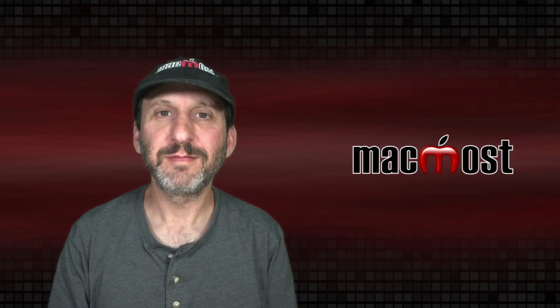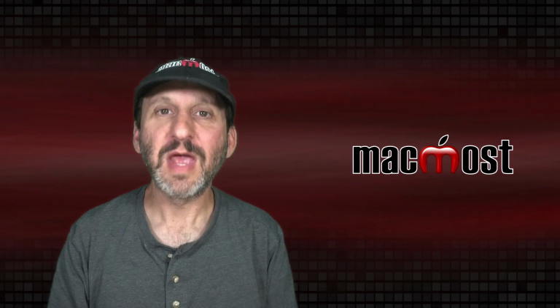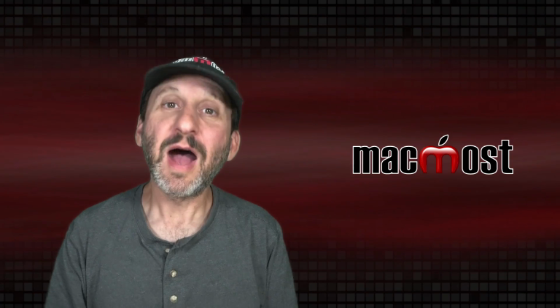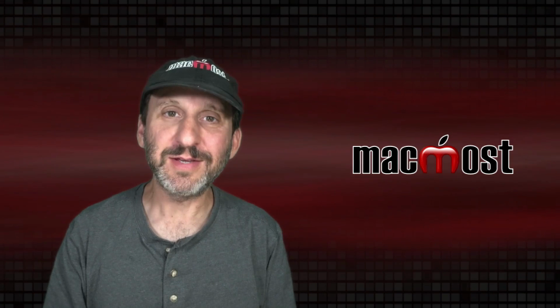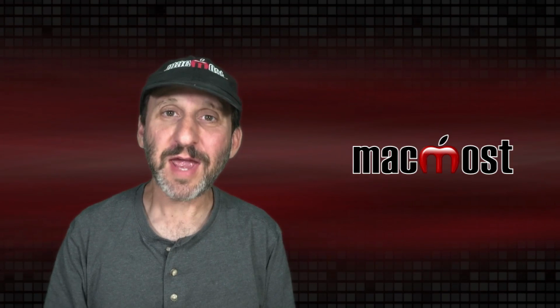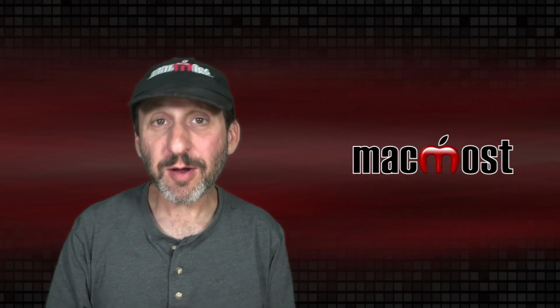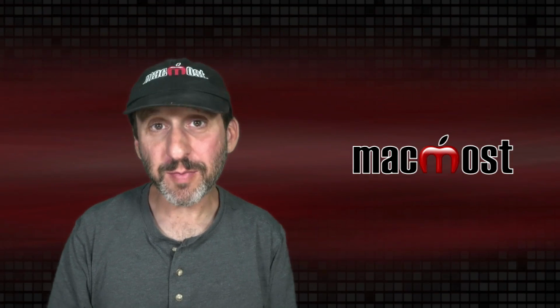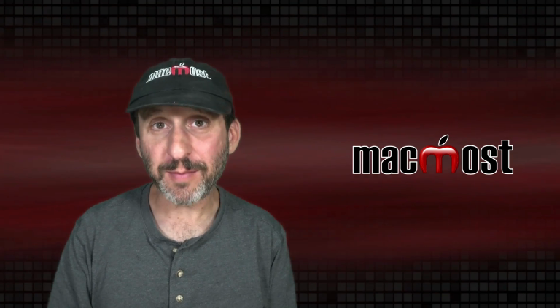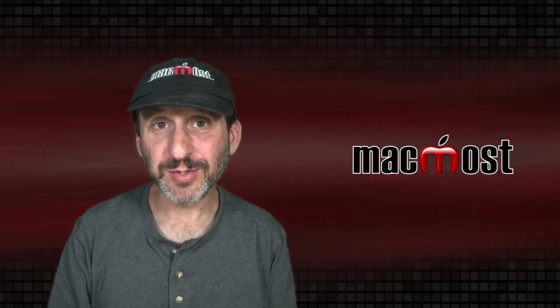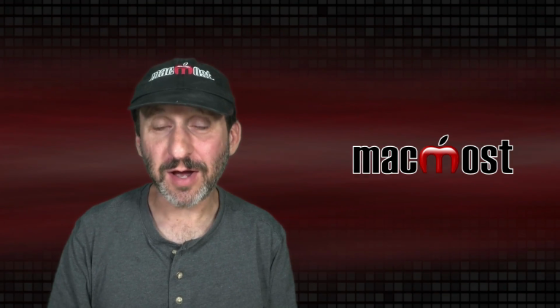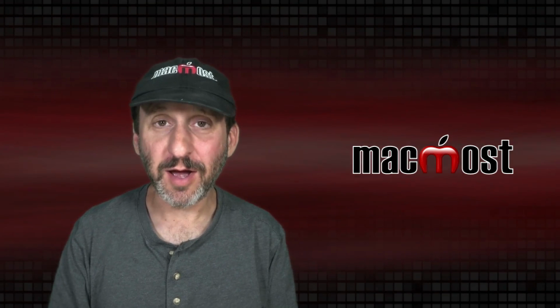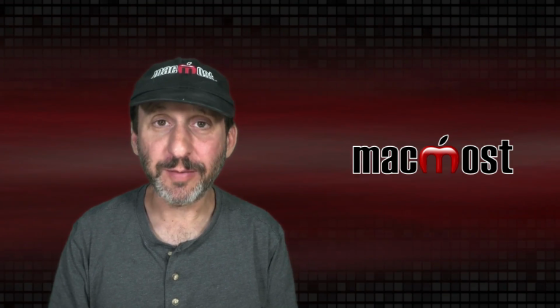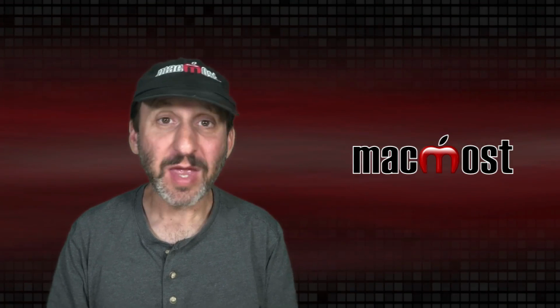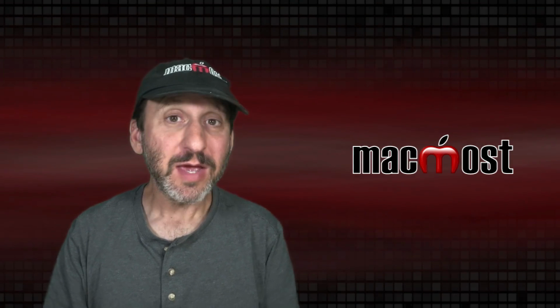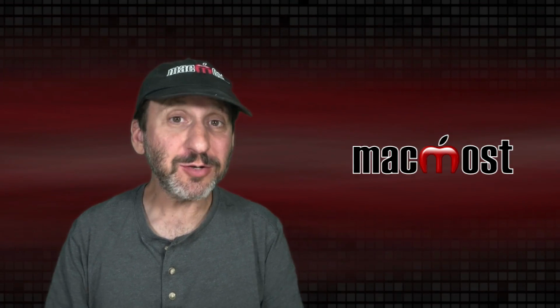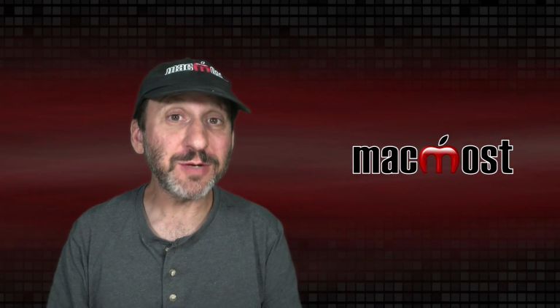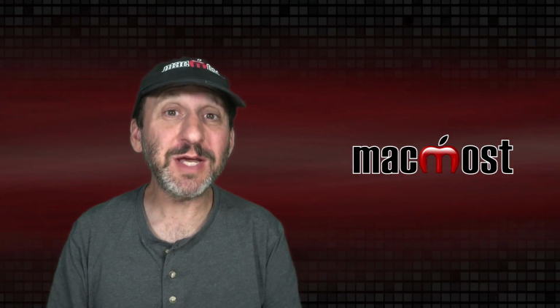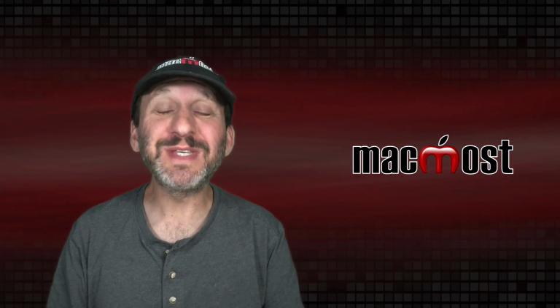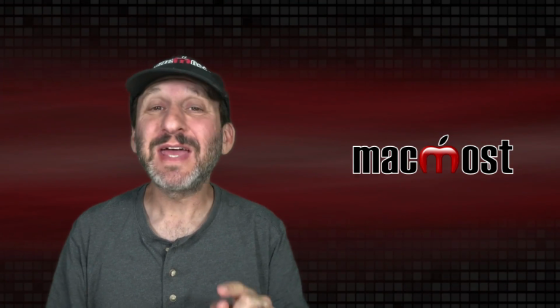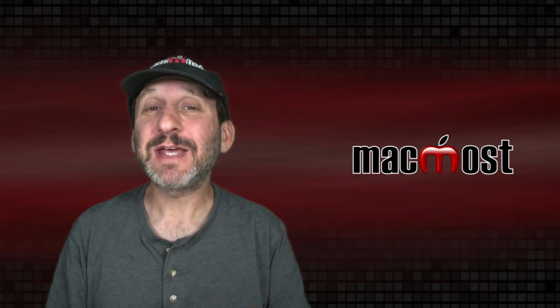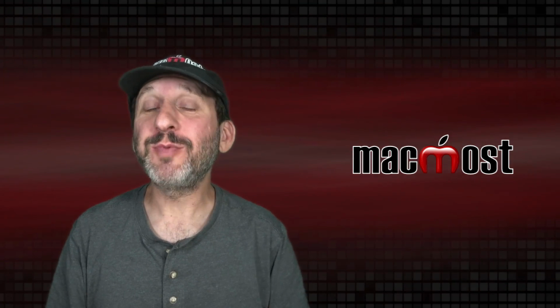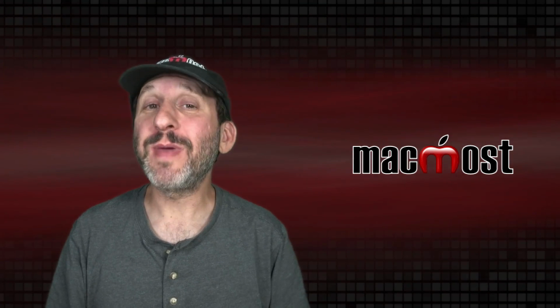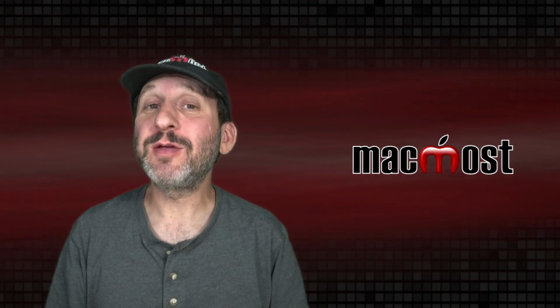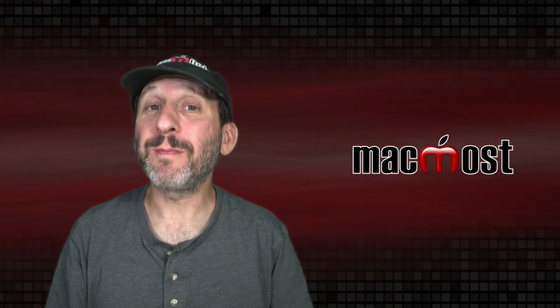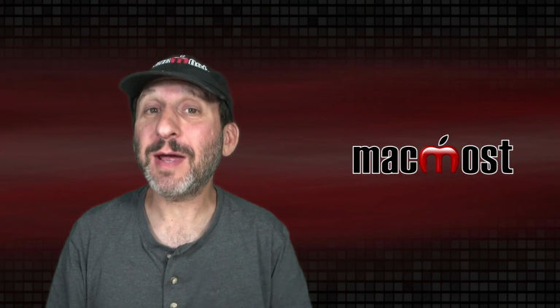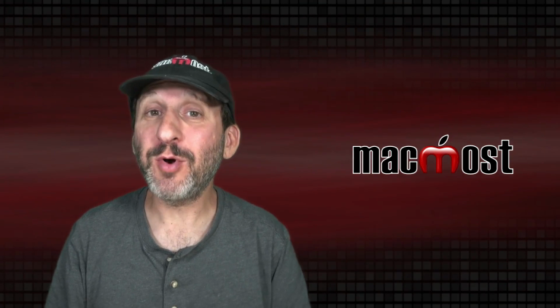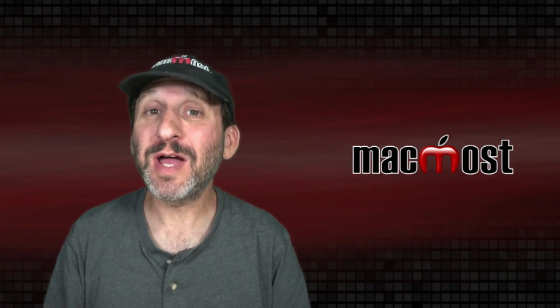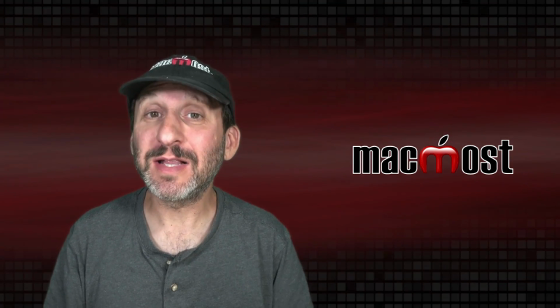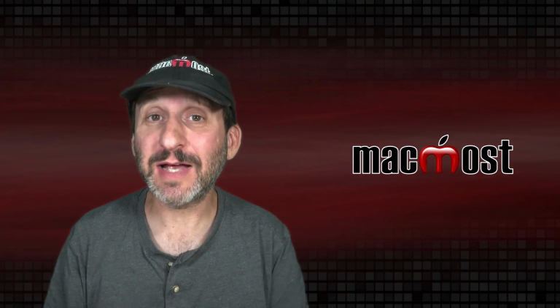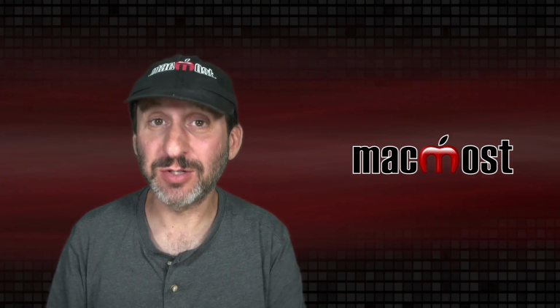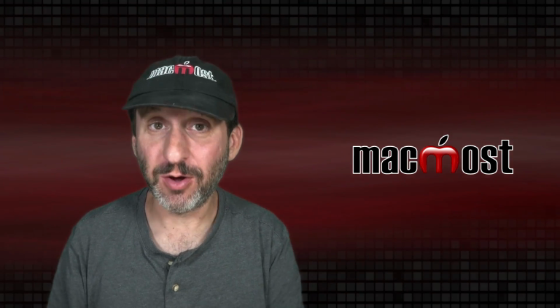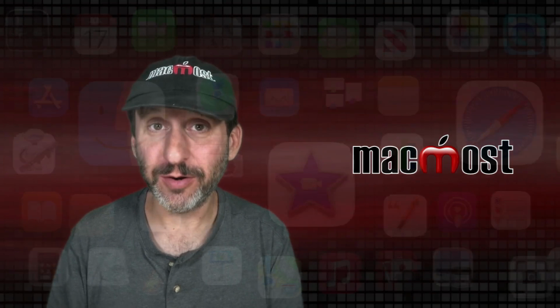Hi, this is Gary with MacMost.com. Here are some tips to help you make your MacBook last longer.